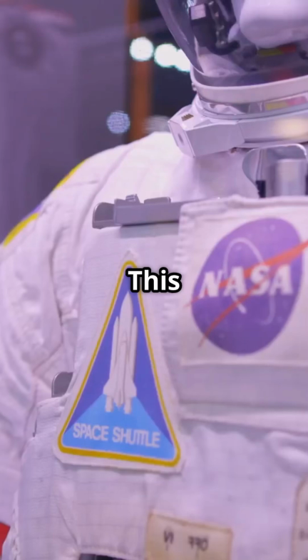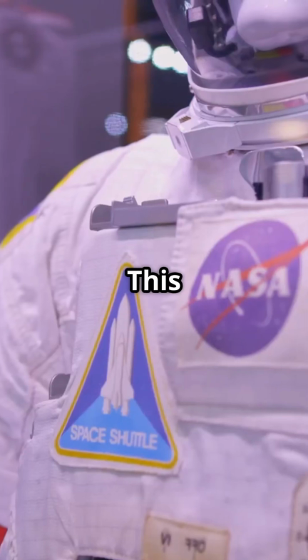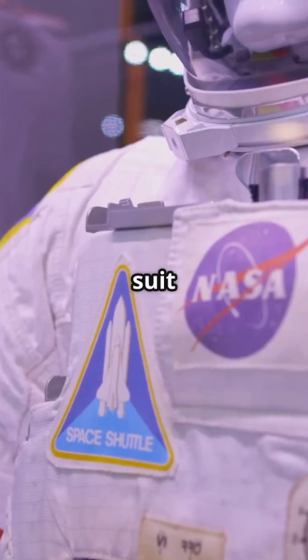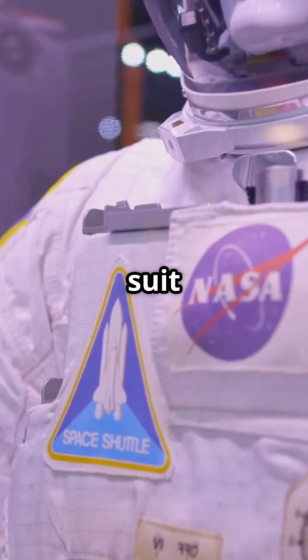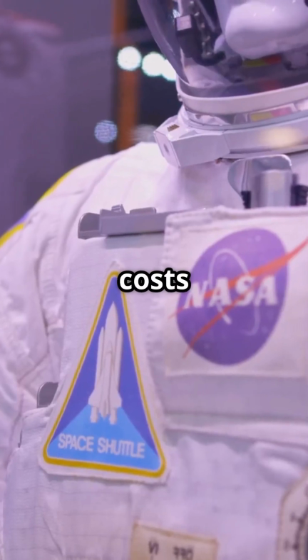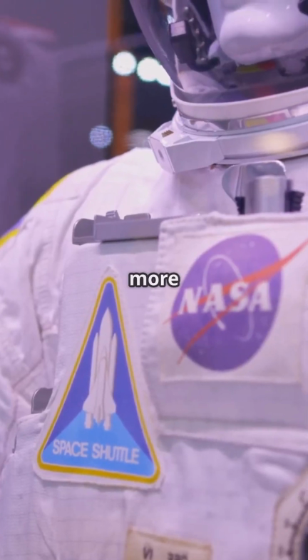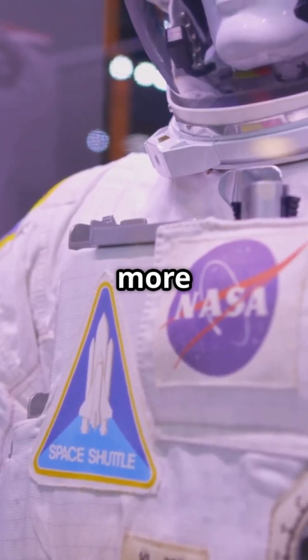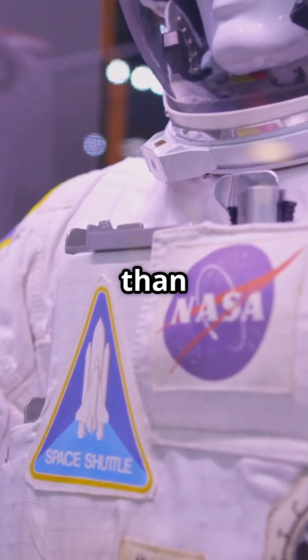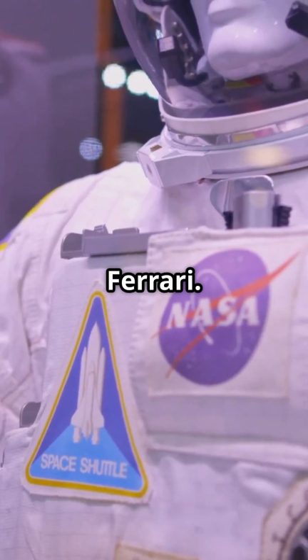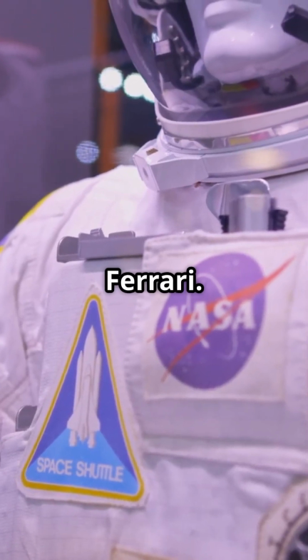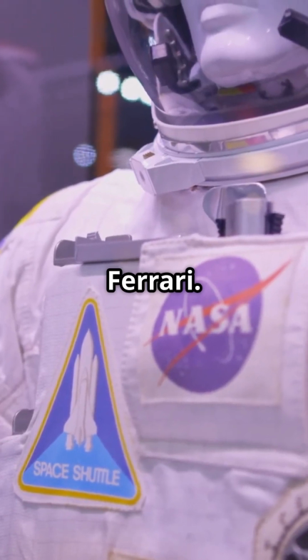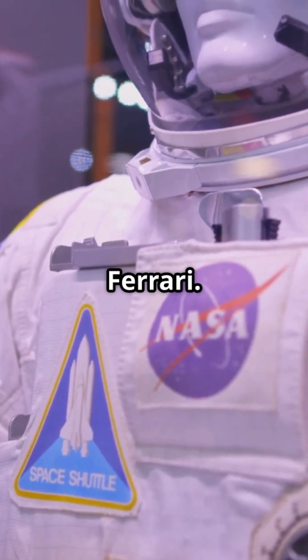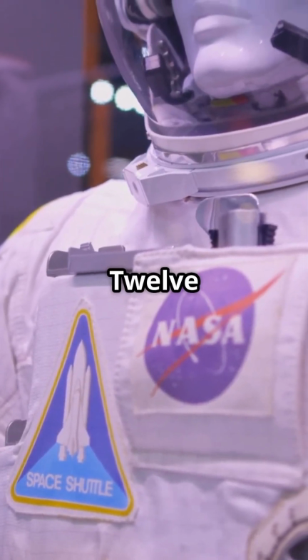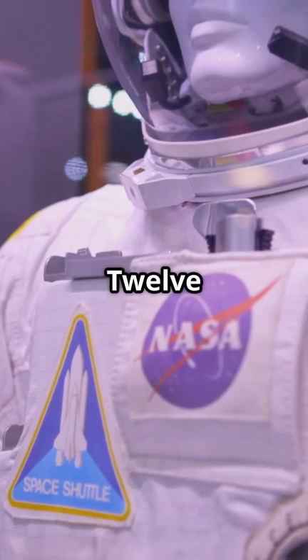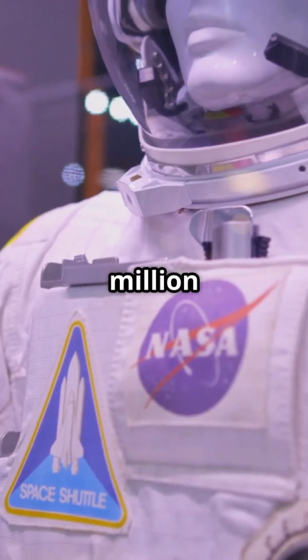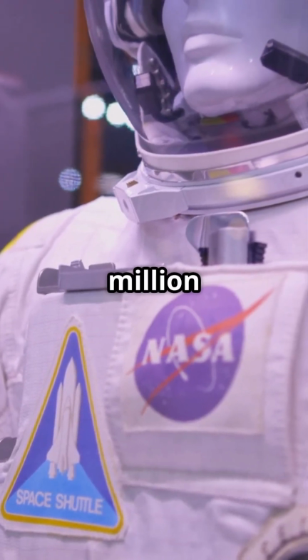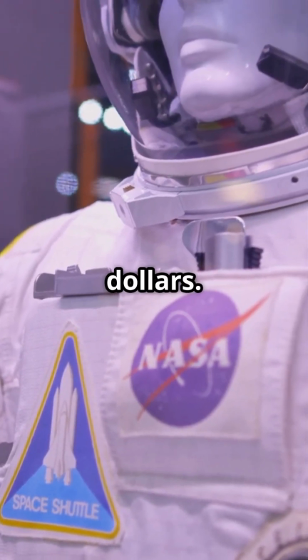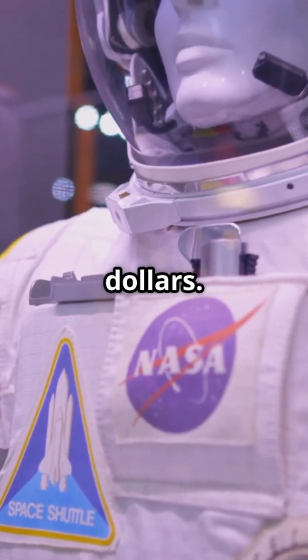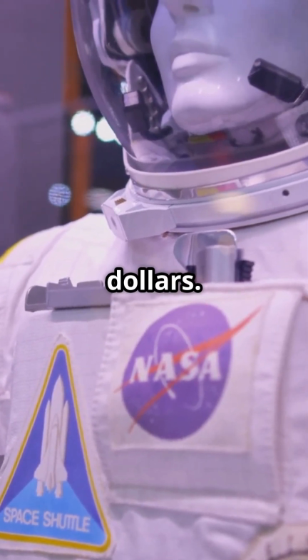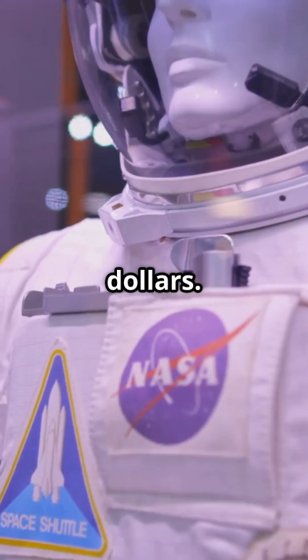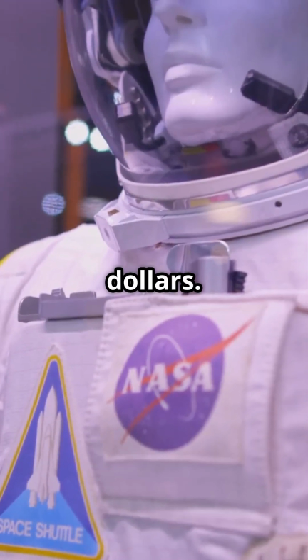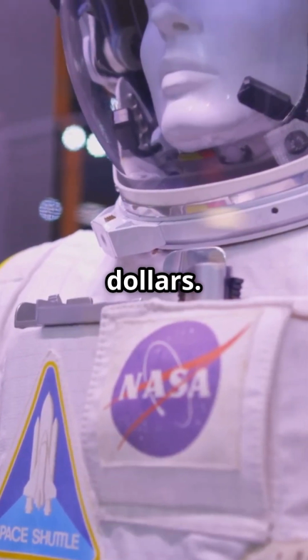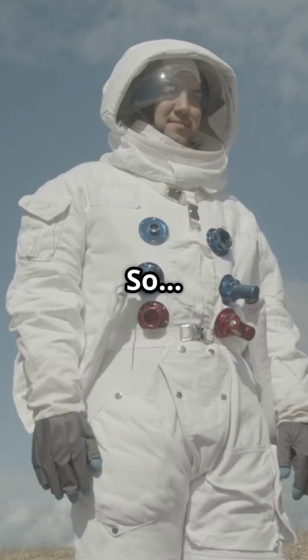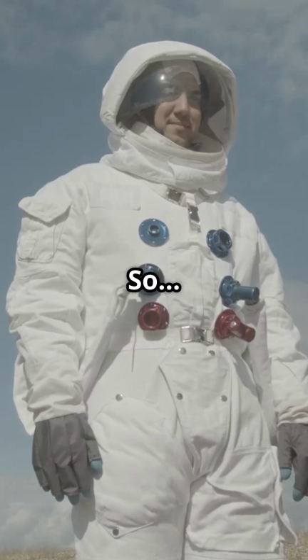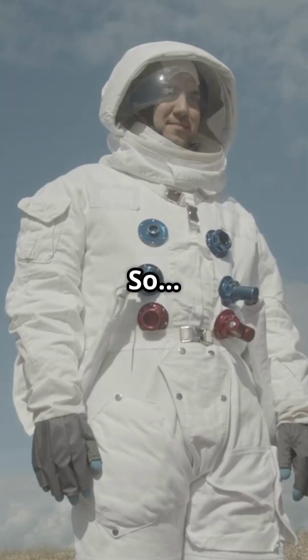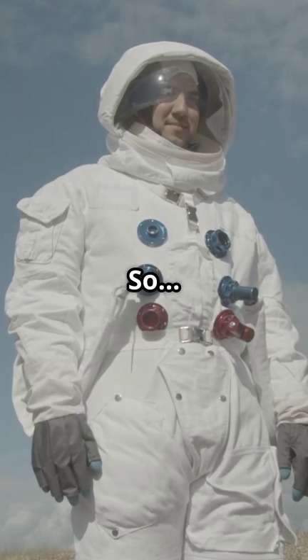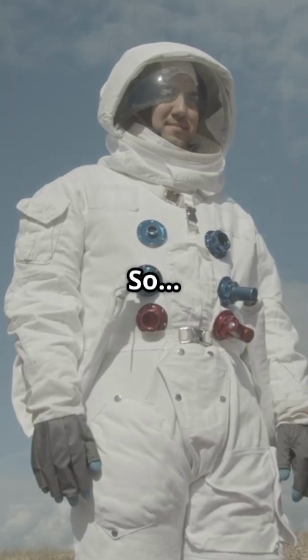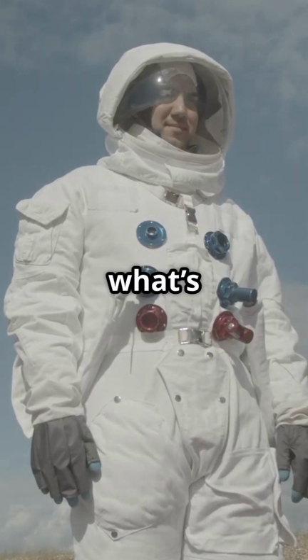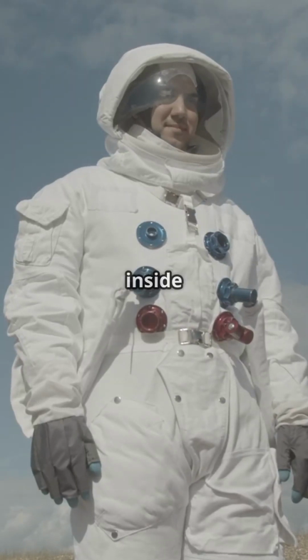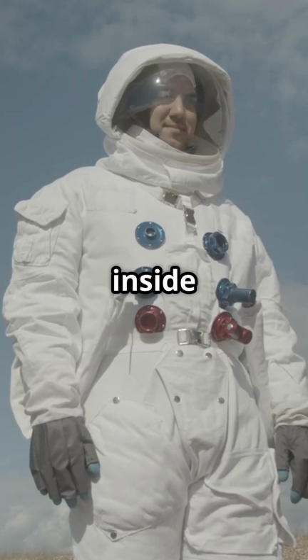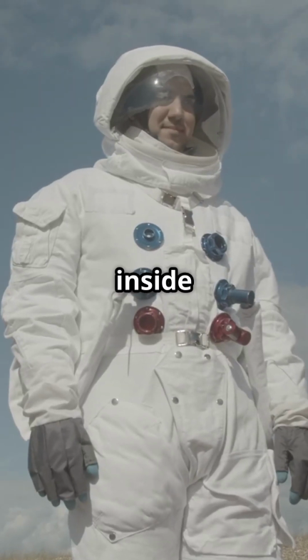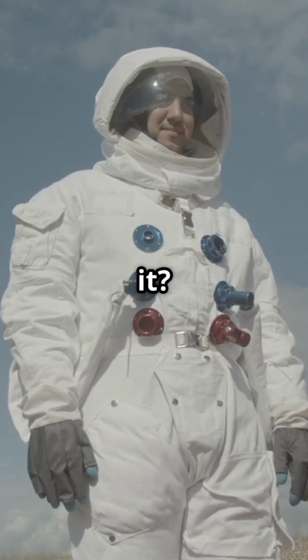This suit costs more than a Ferrari — $12 million. So, what's inside it?